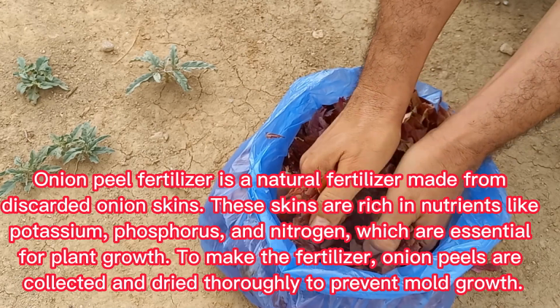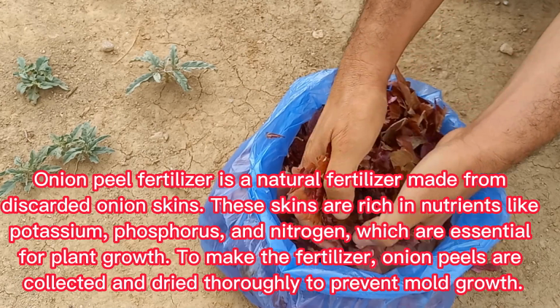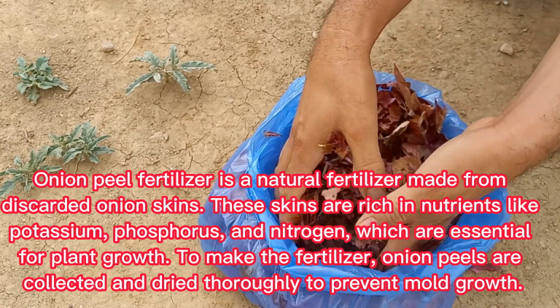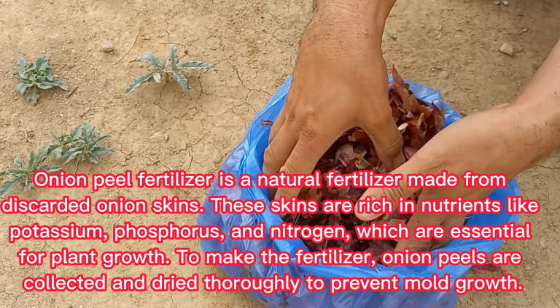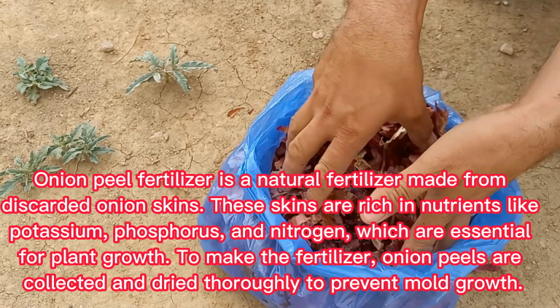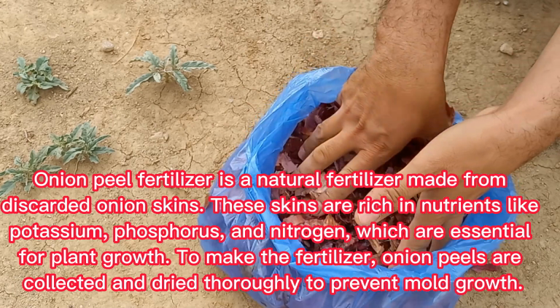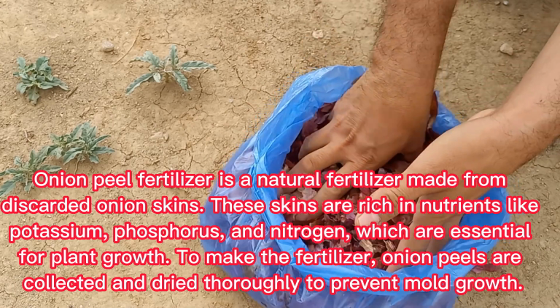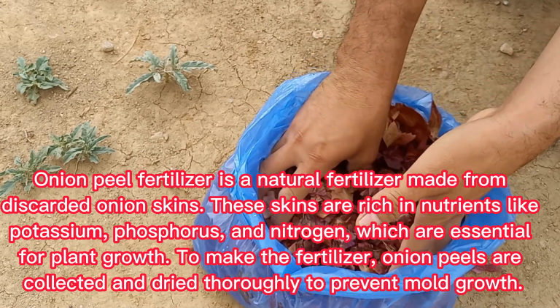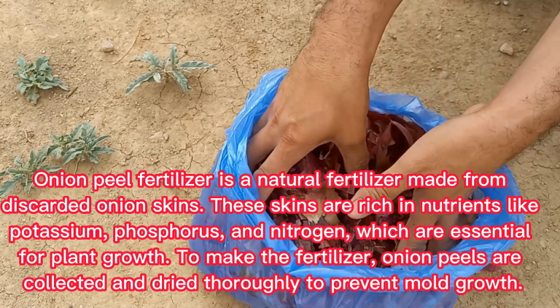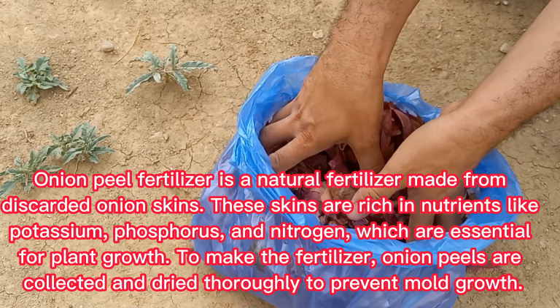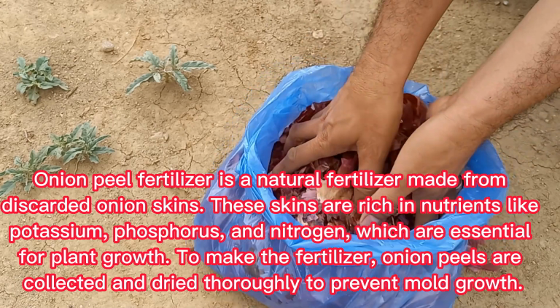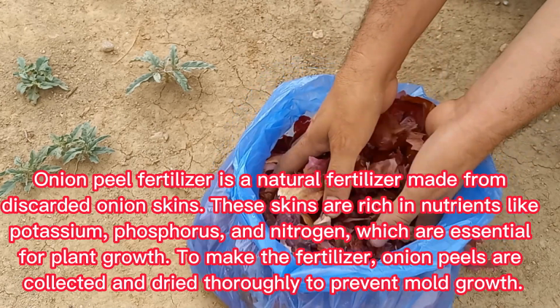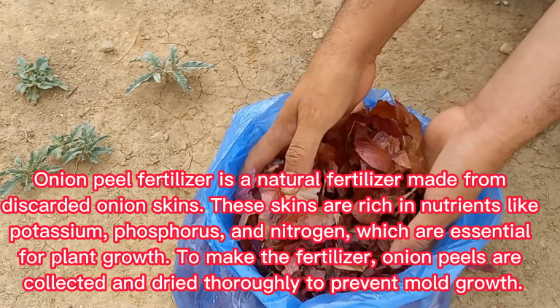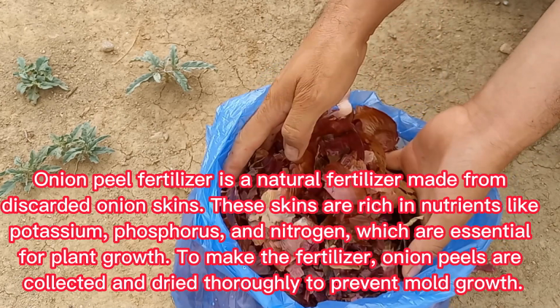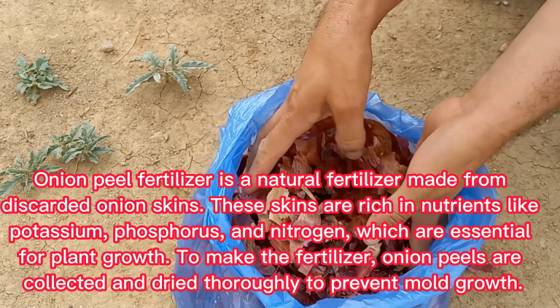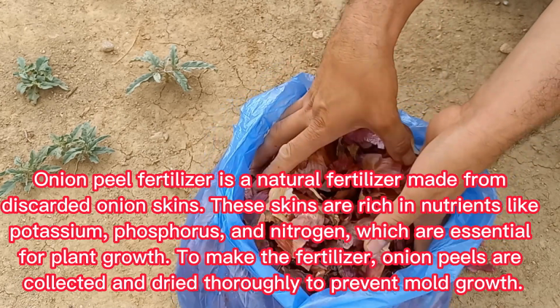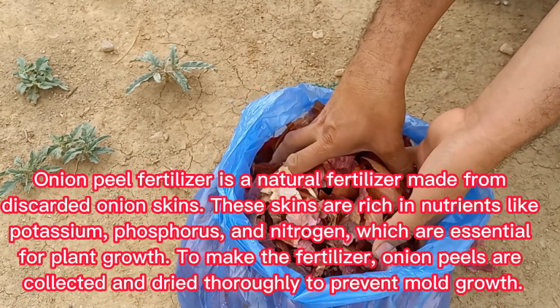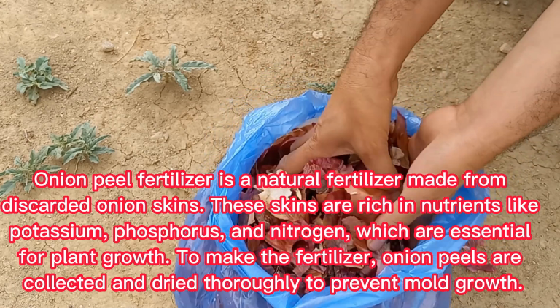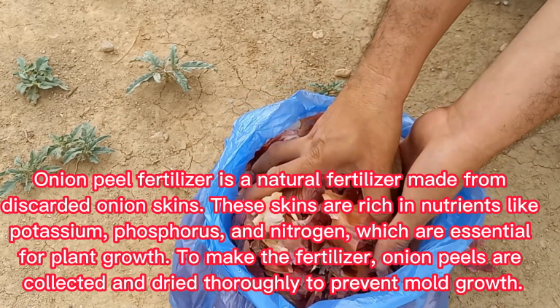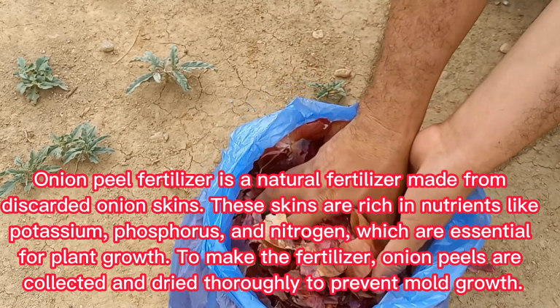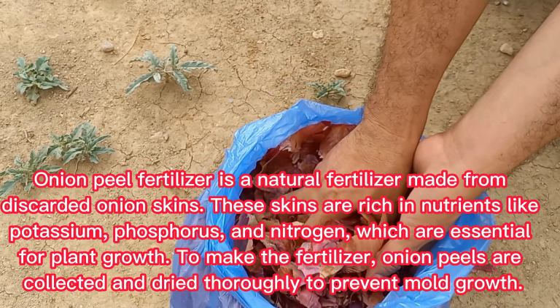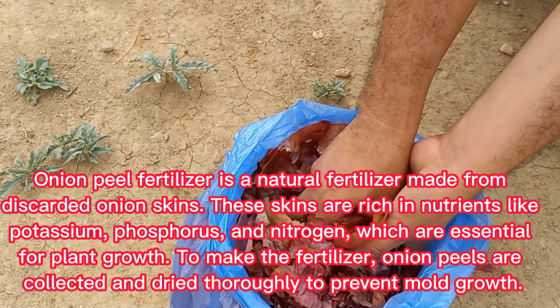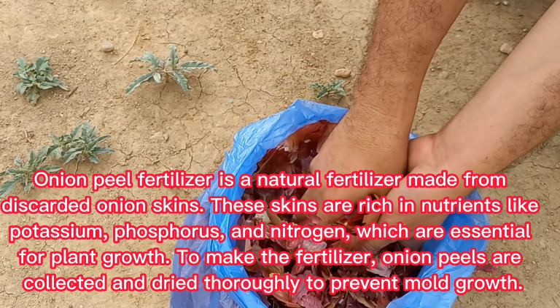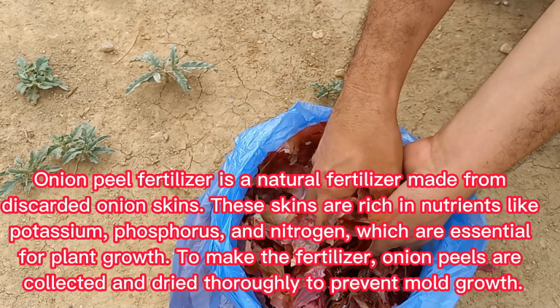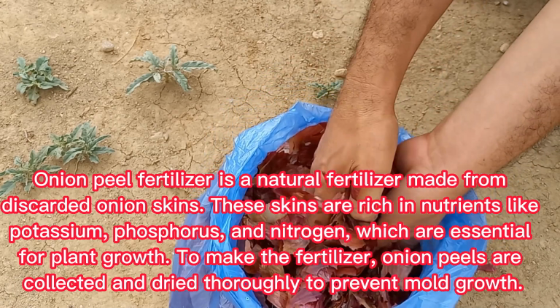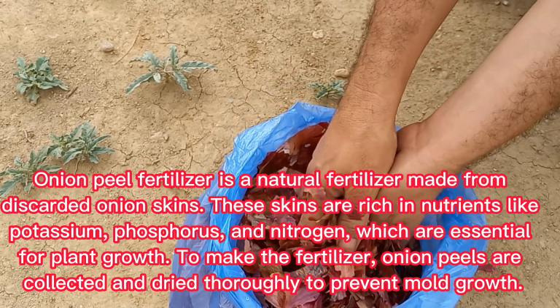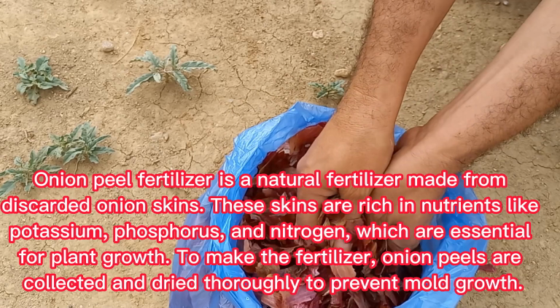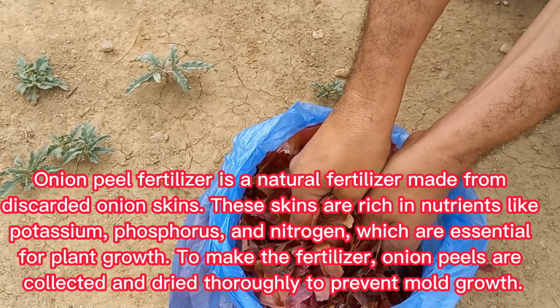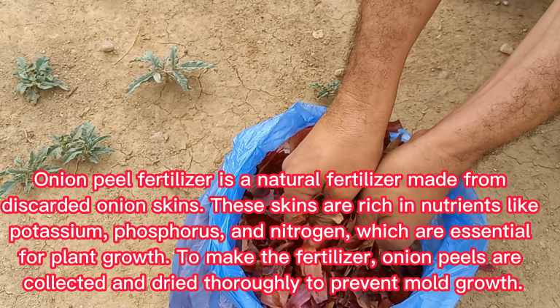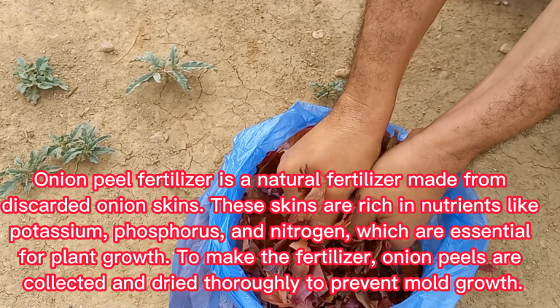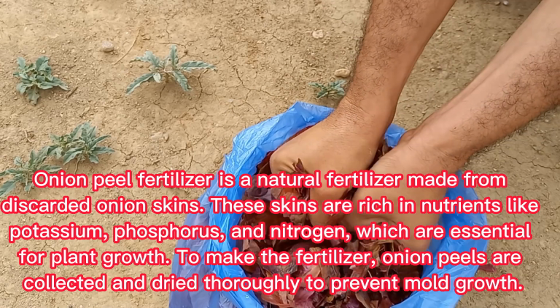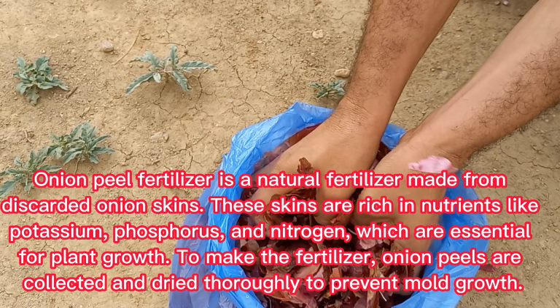To make the fertilizer, onion peels are collected and dried thoroughly to prevent mold growth.